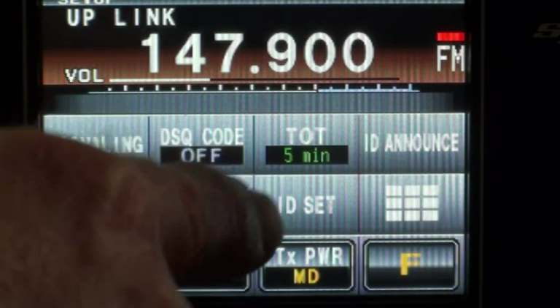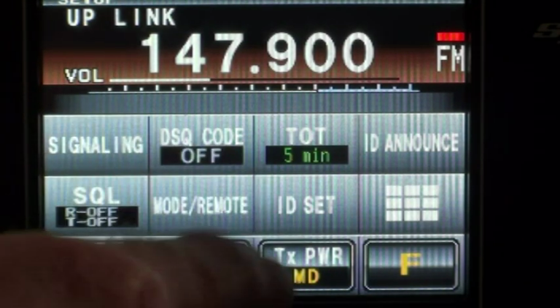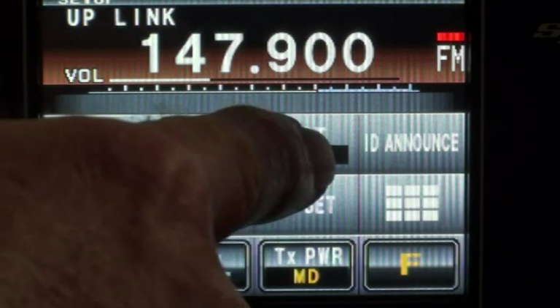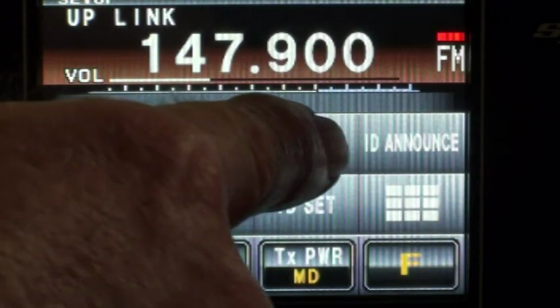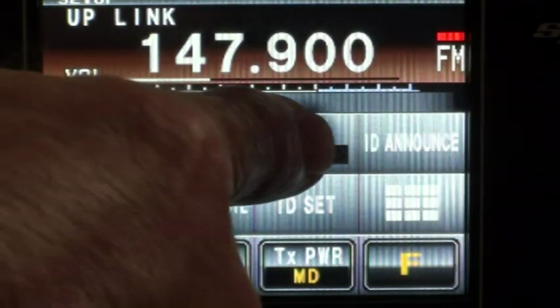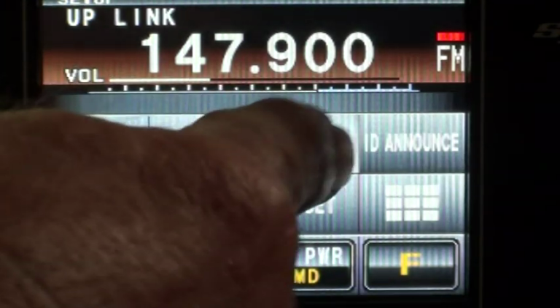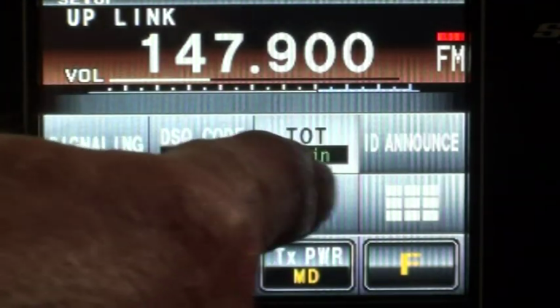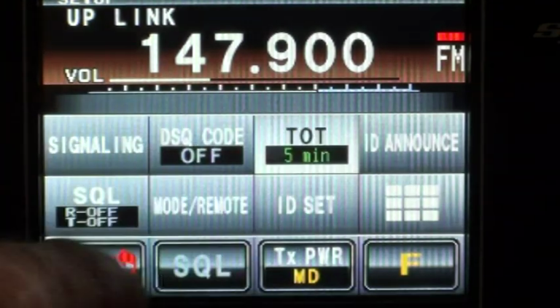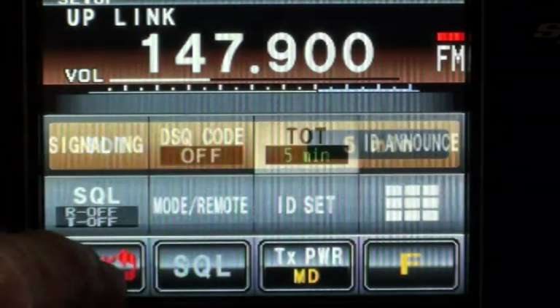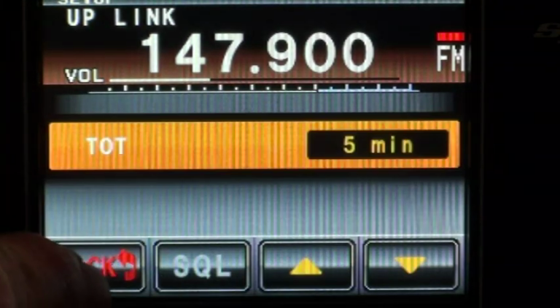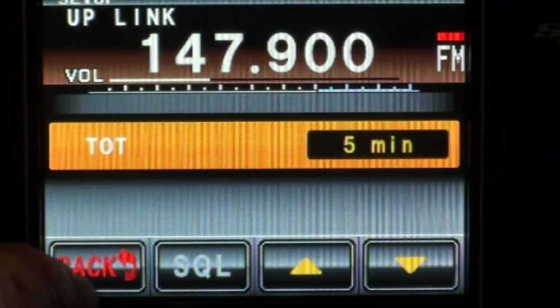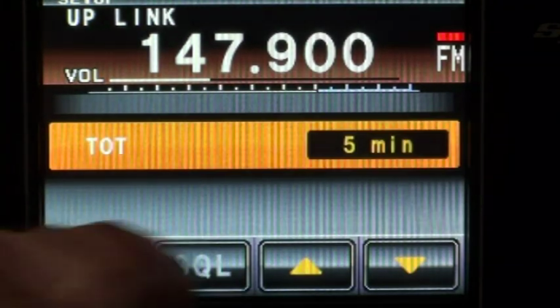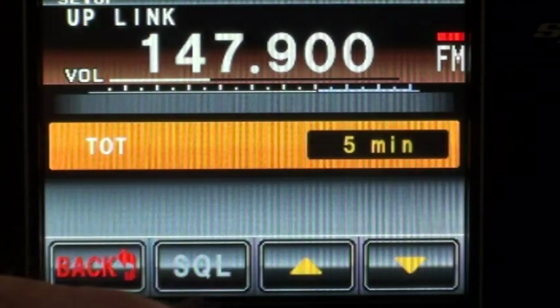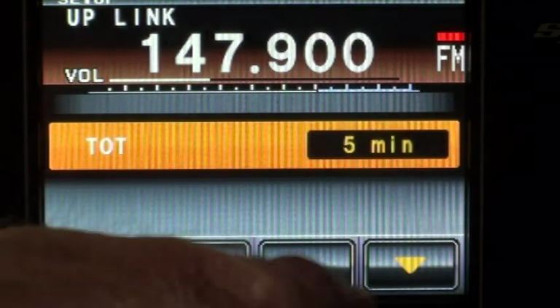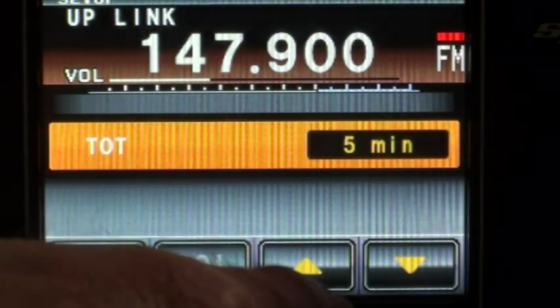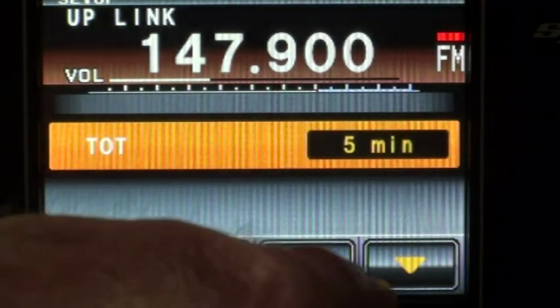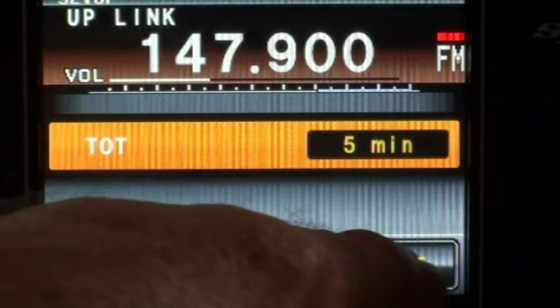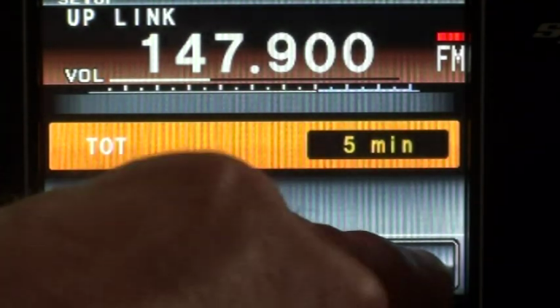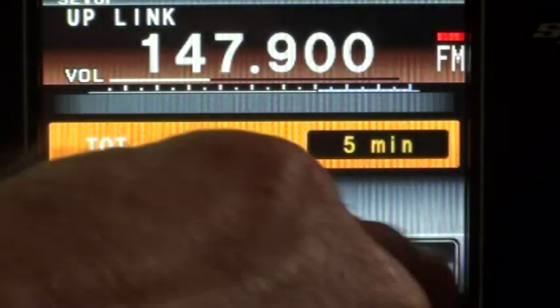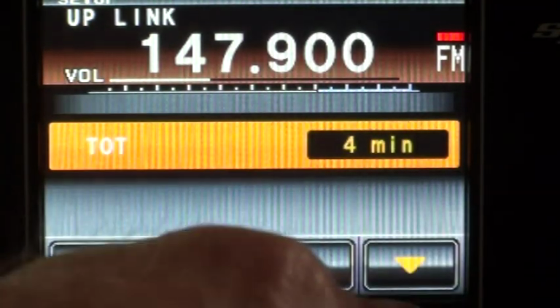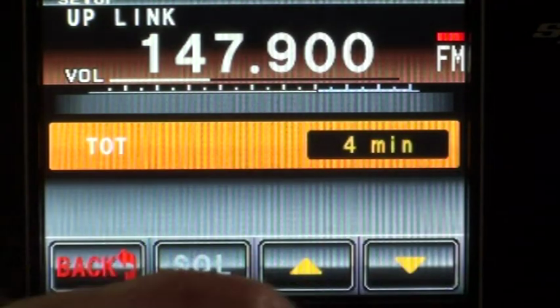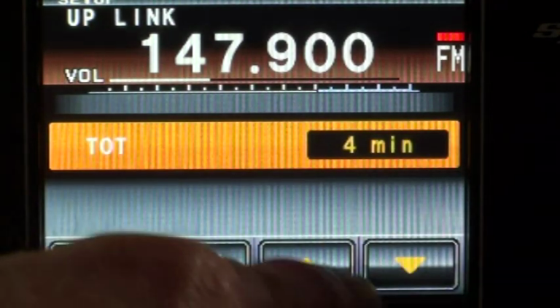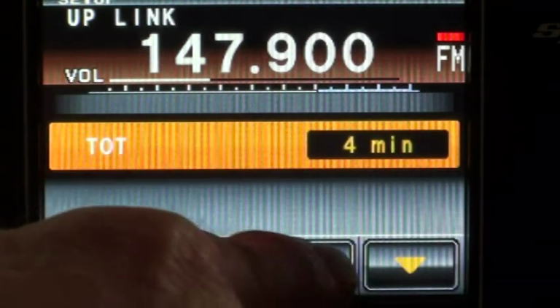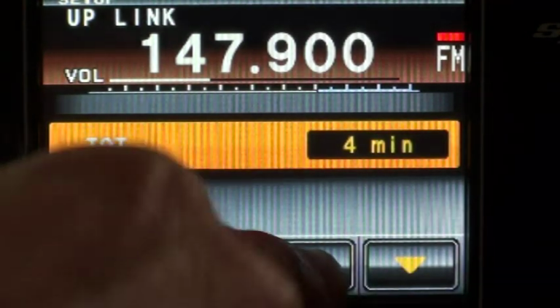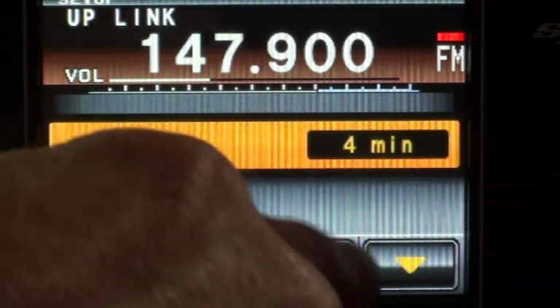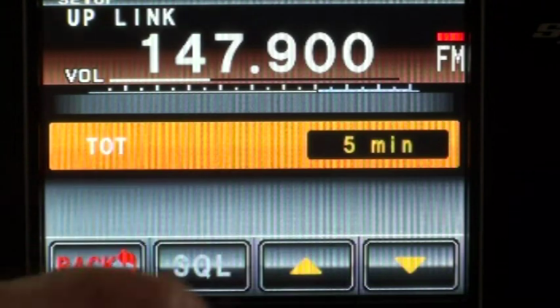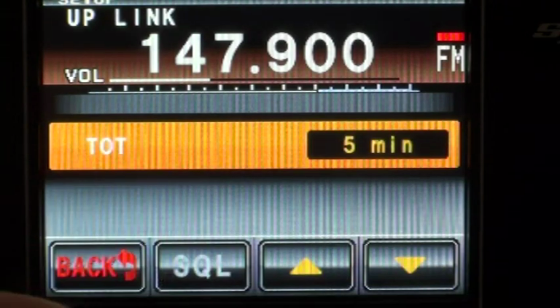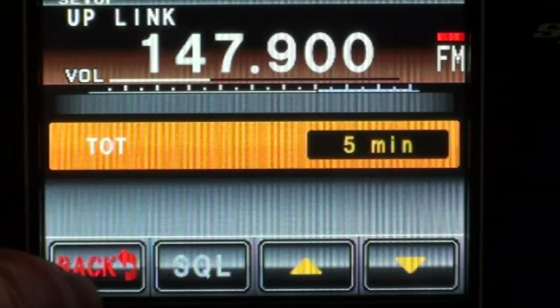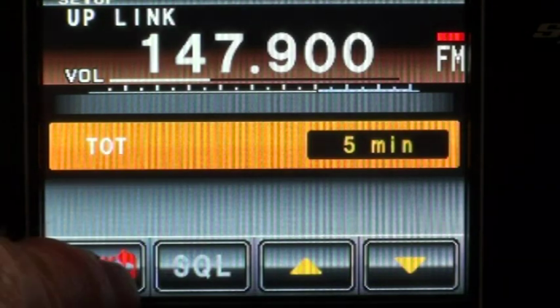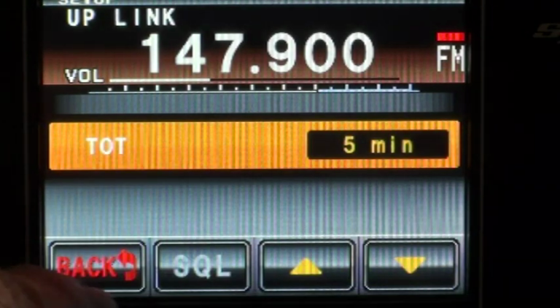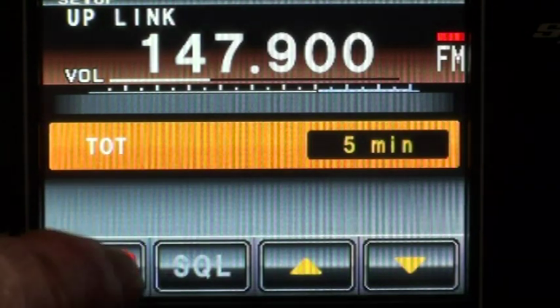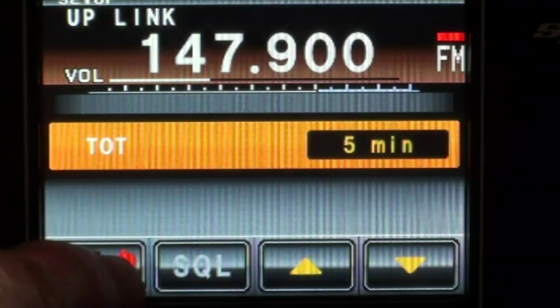The timeout timer — I've set it at five minutes. You can obviously change that, but I'll leave it at five minutes.